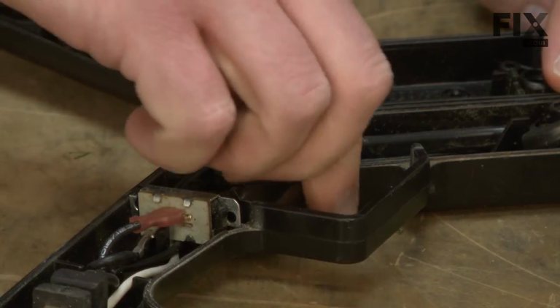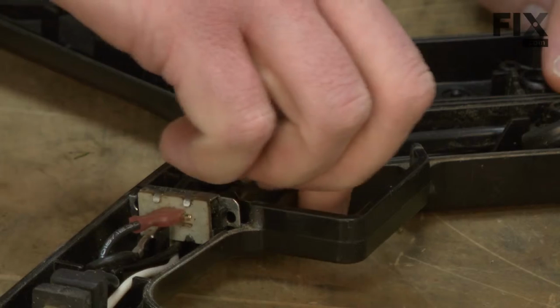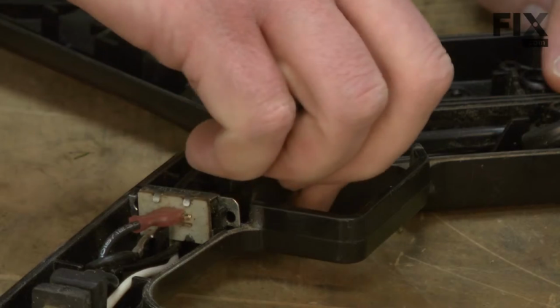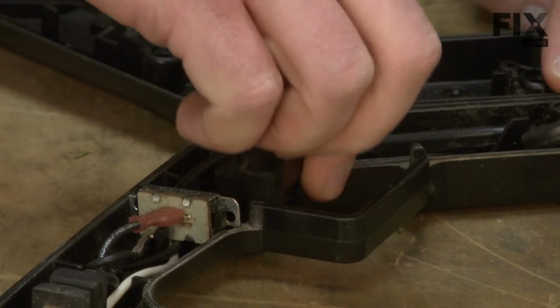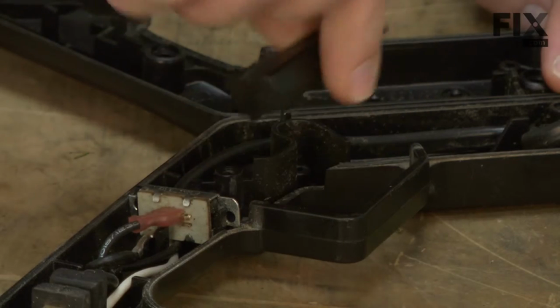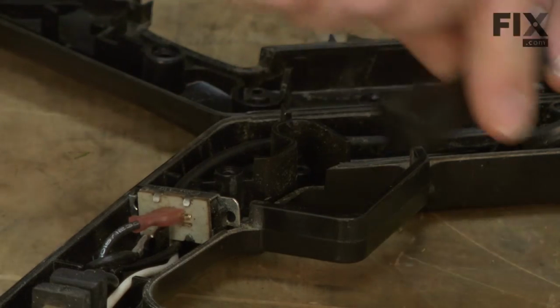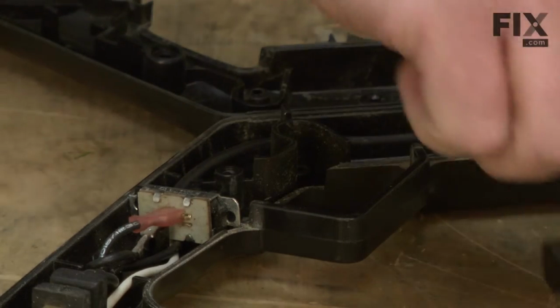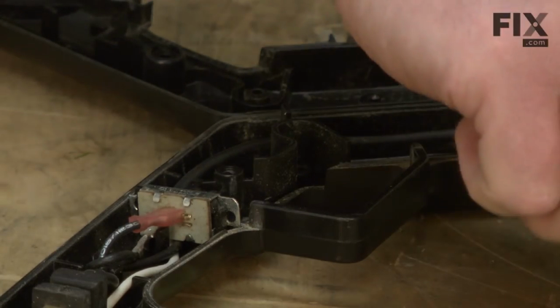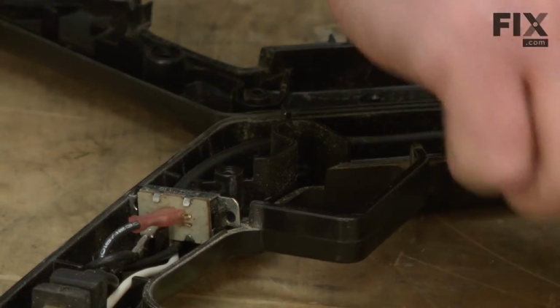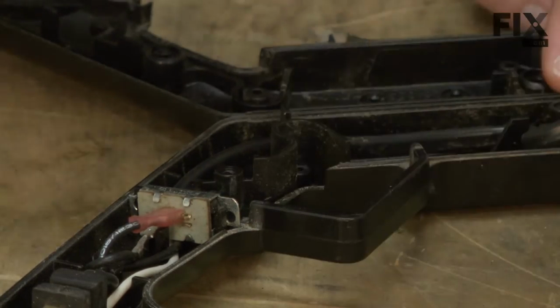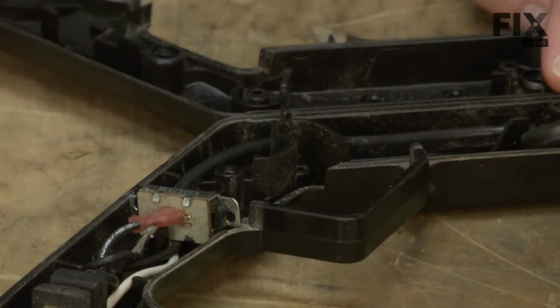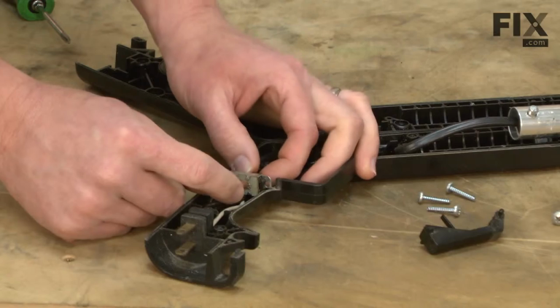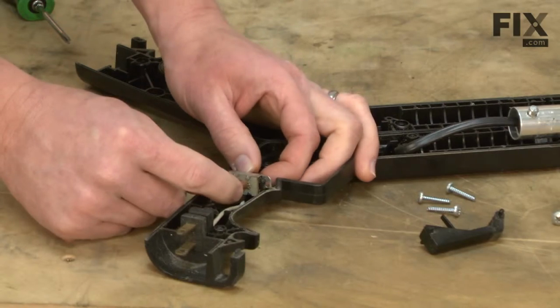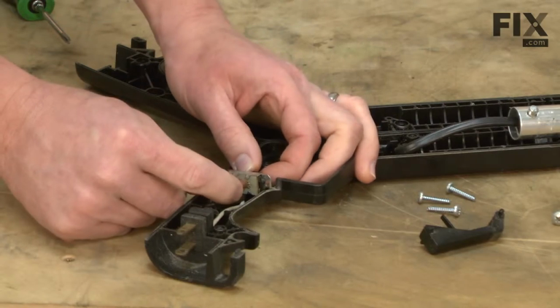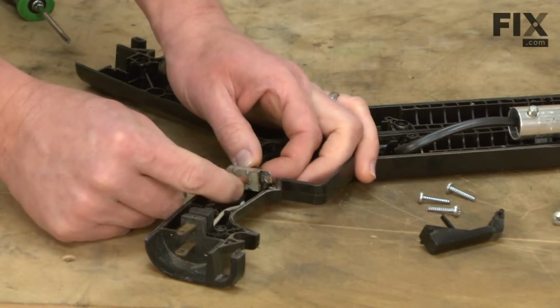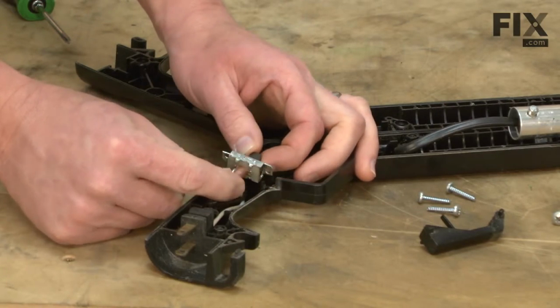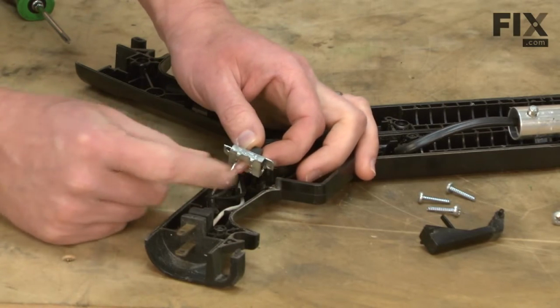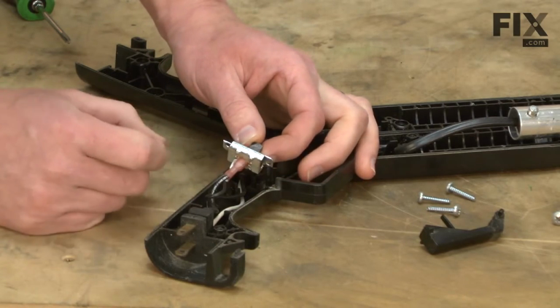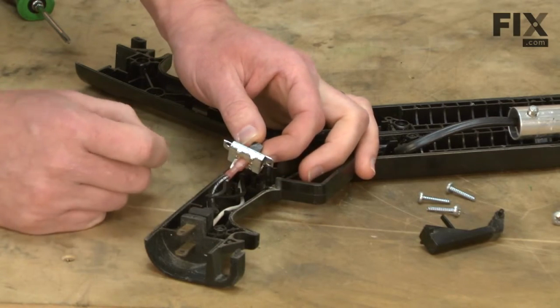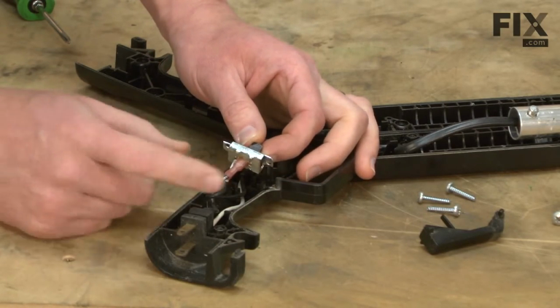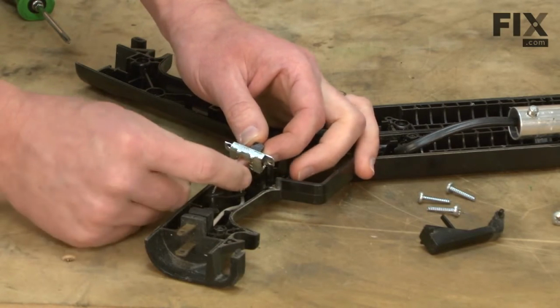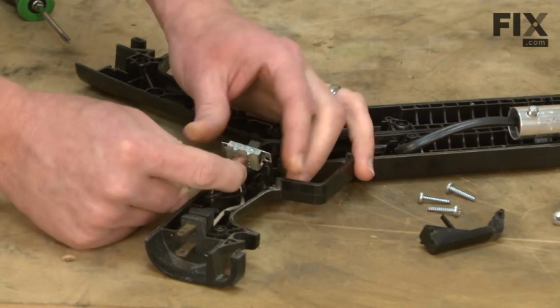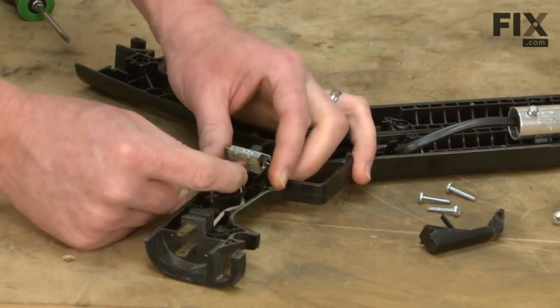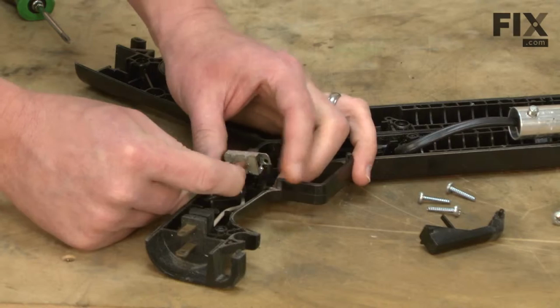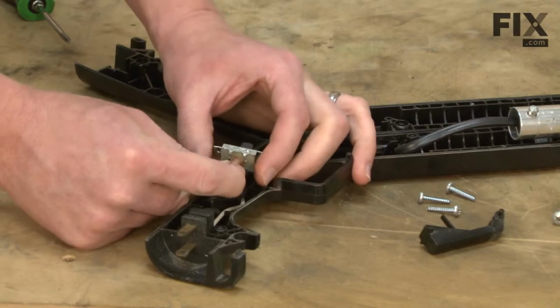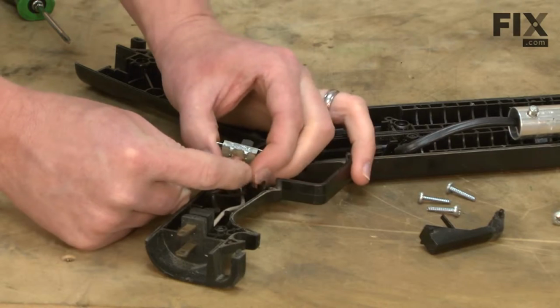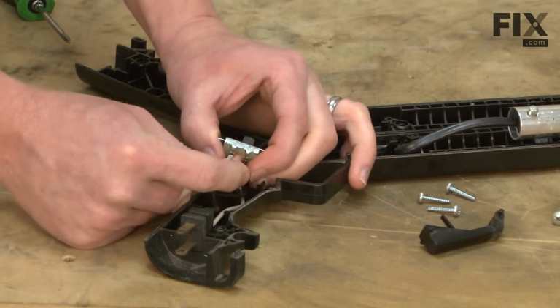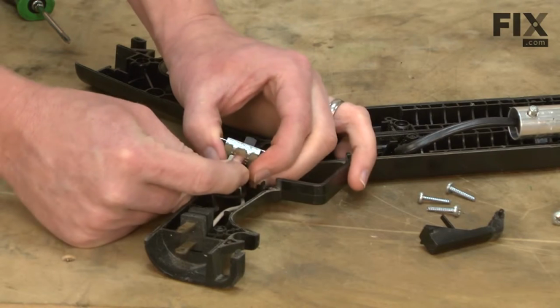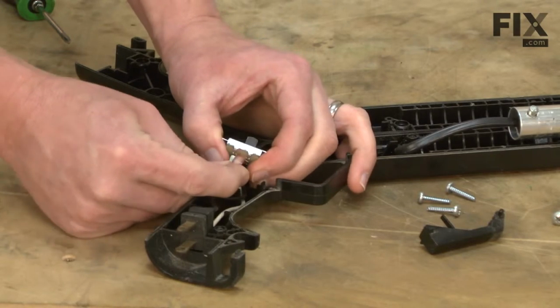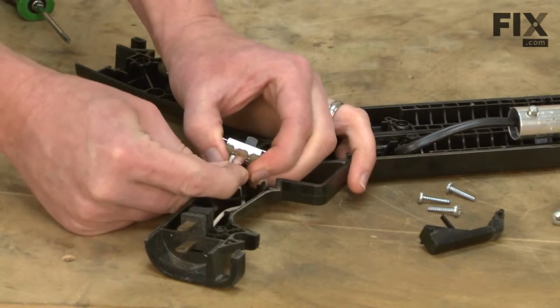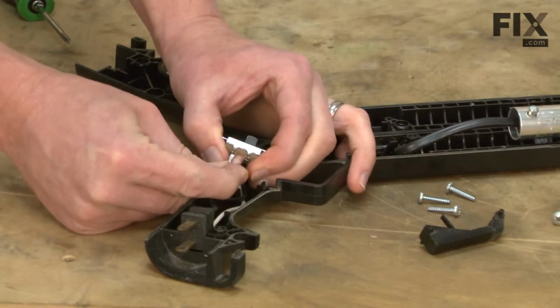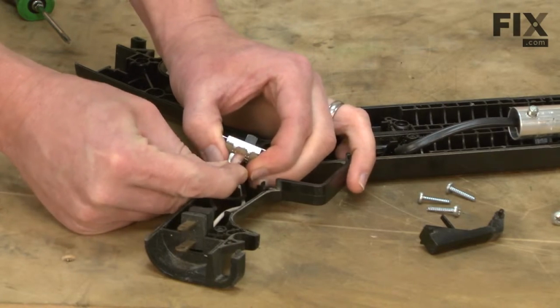Now I'll remove the trigger and I'll remove the on-off switch and remove the wires from the wiring harness.